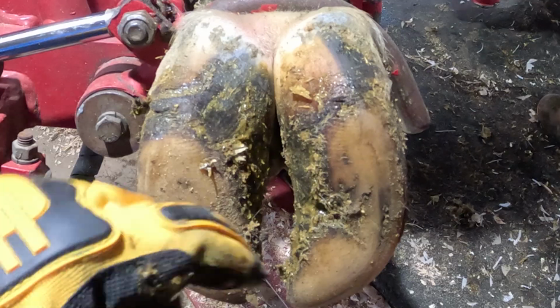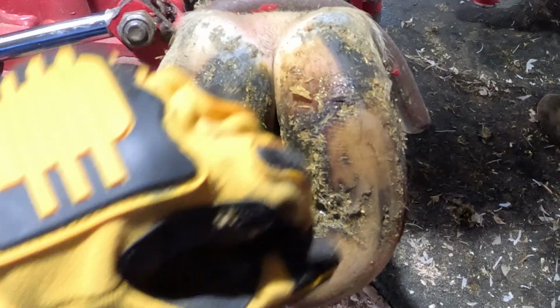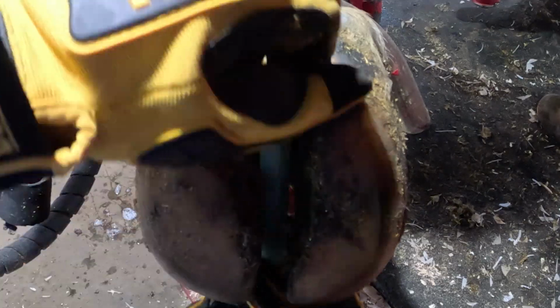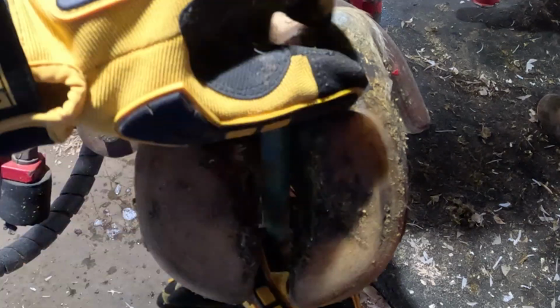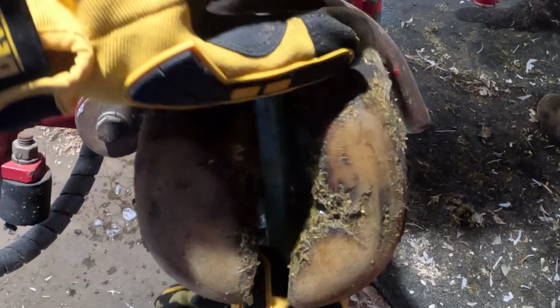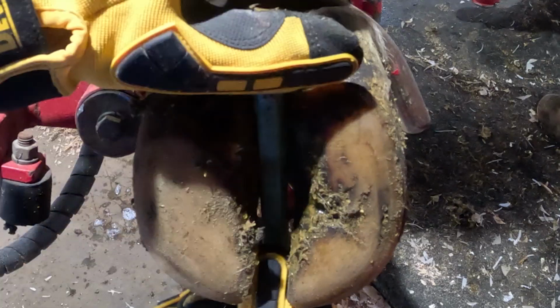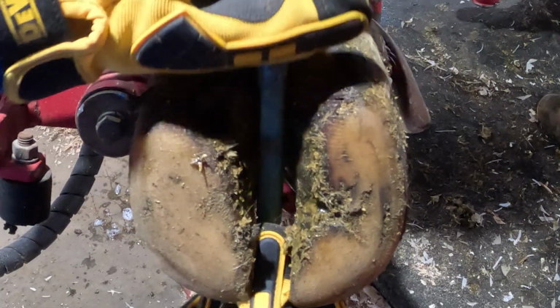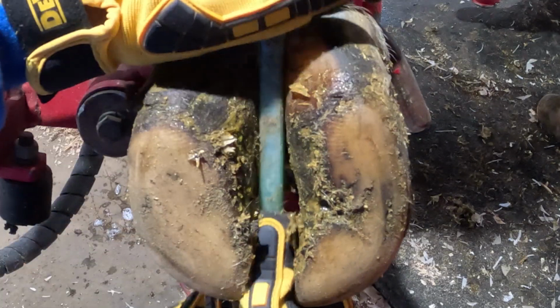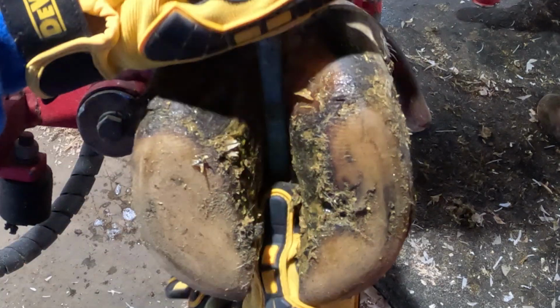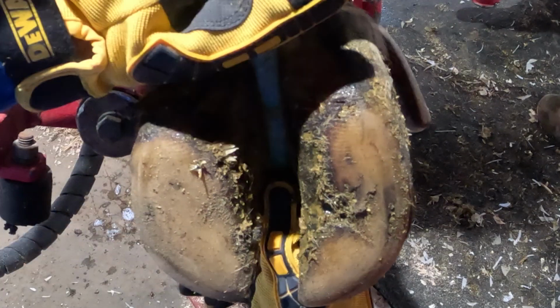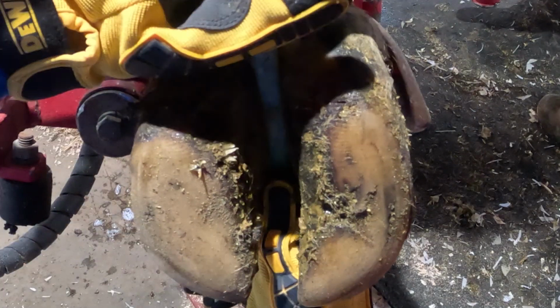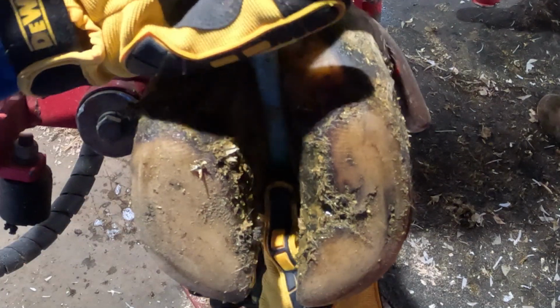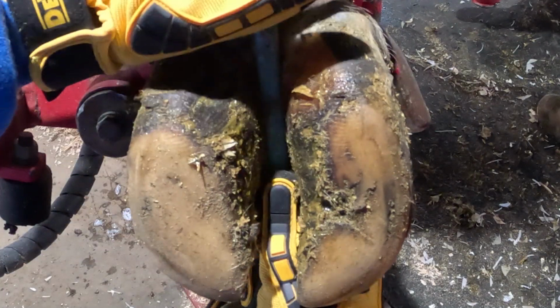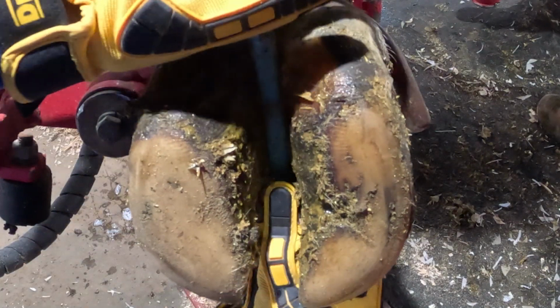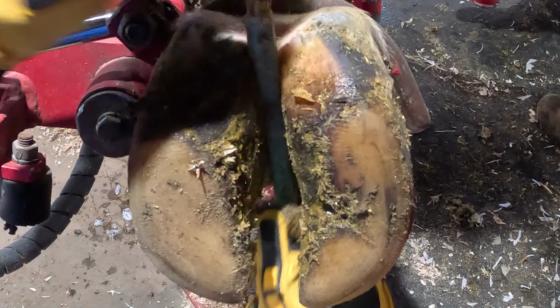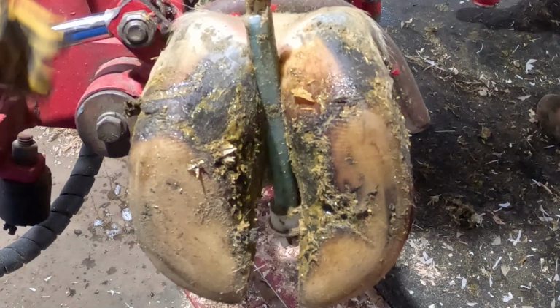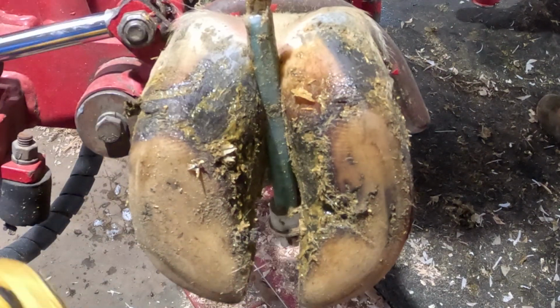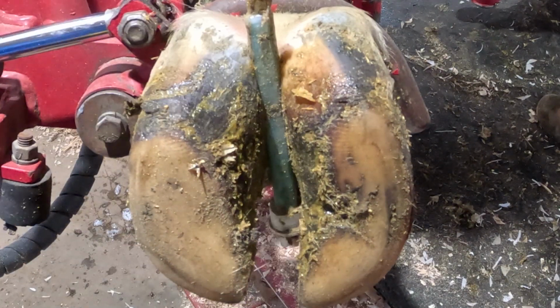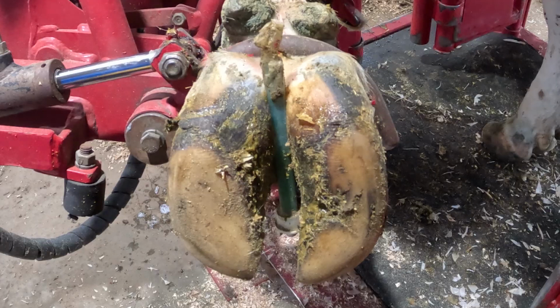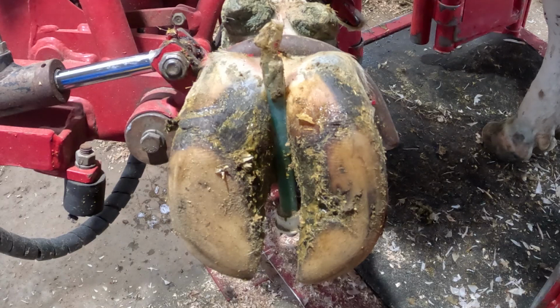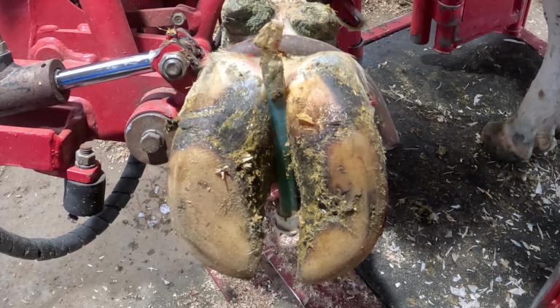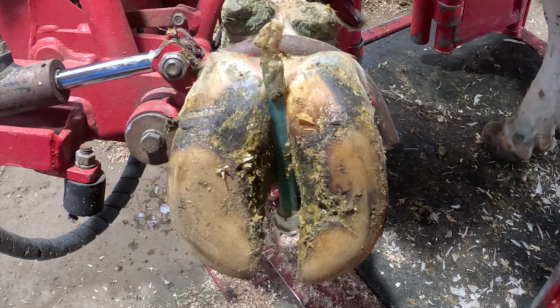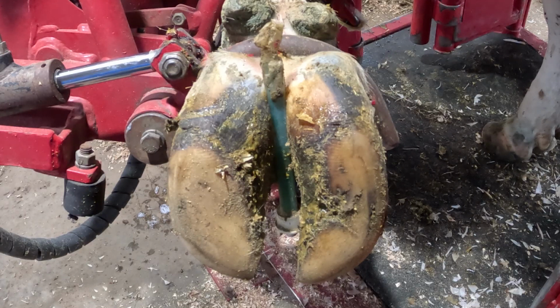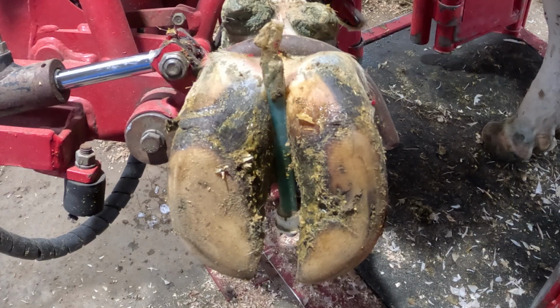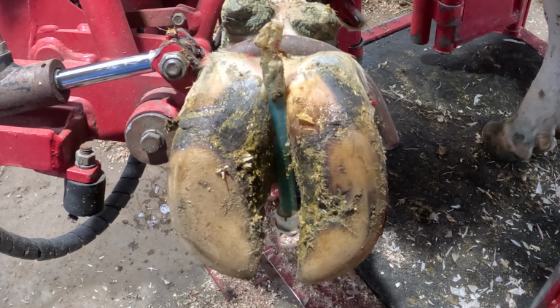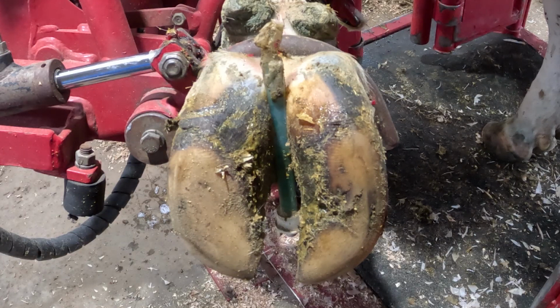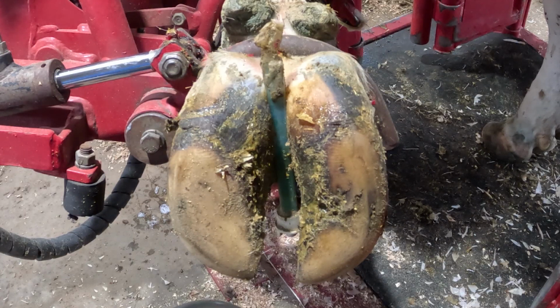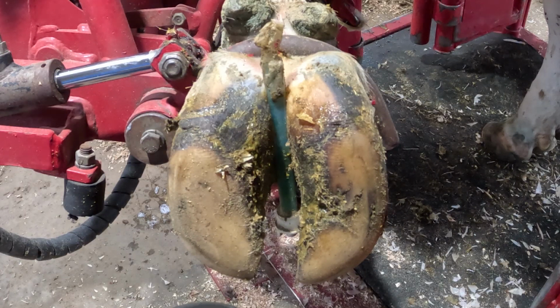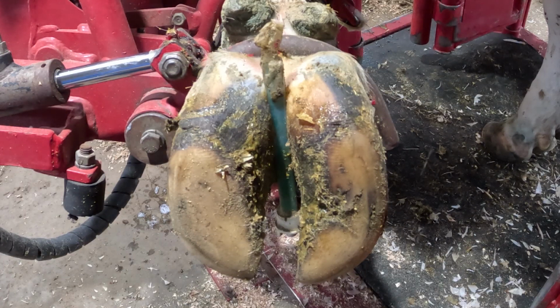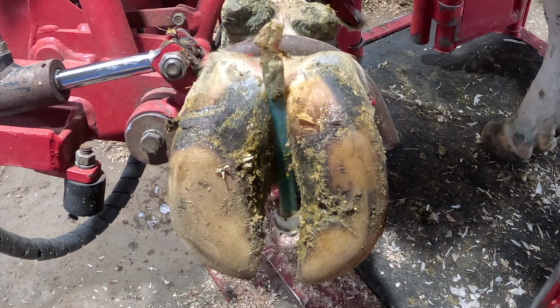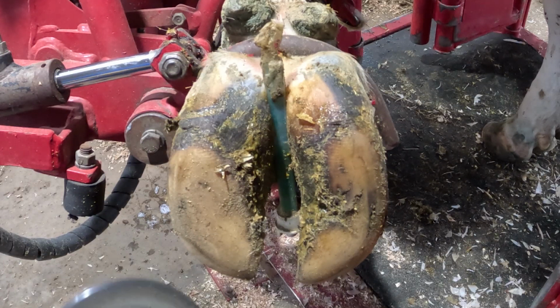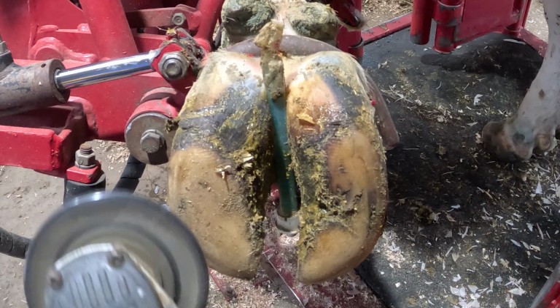Hey guys, I'm Aaron LaVoyd, Midwestern Hoof Trimmer. This heifer's getting a maintenance trim. Let's talk about why.